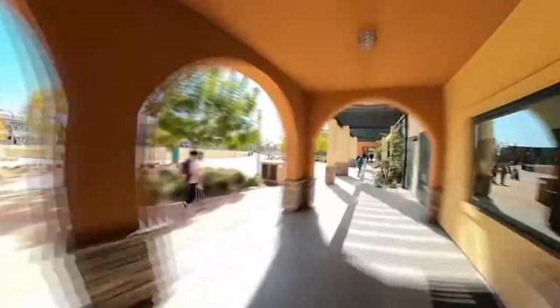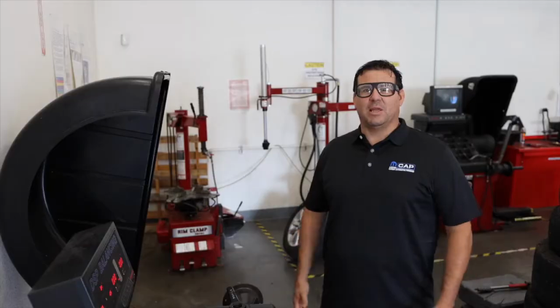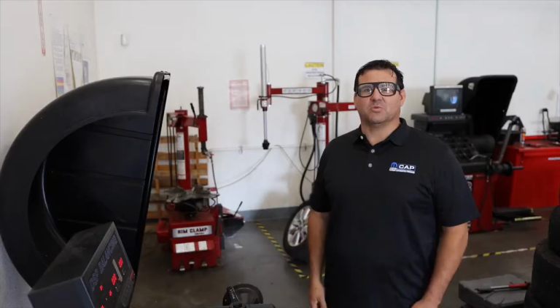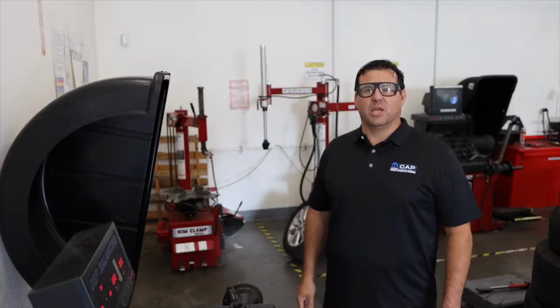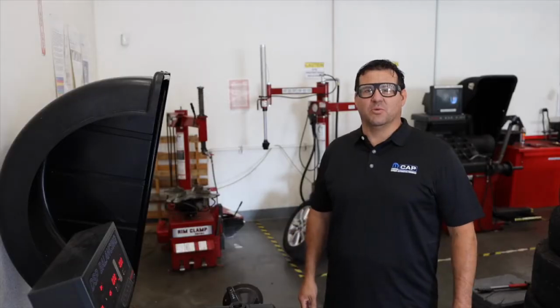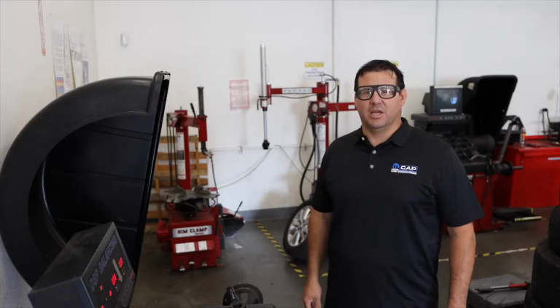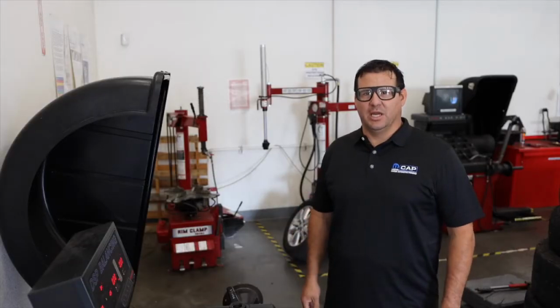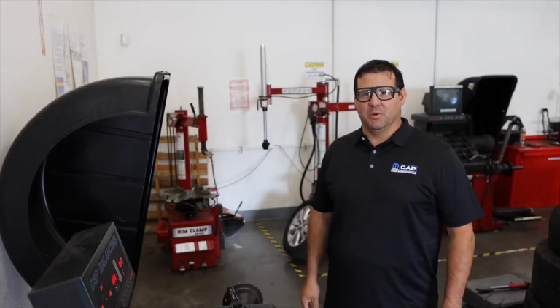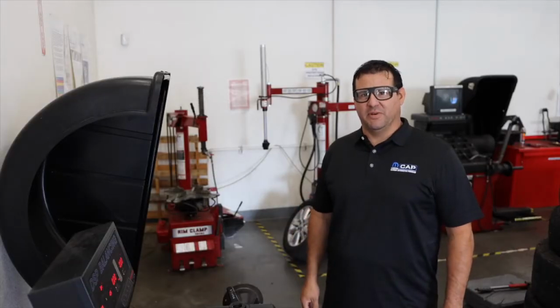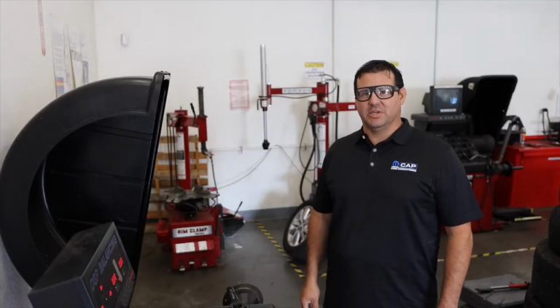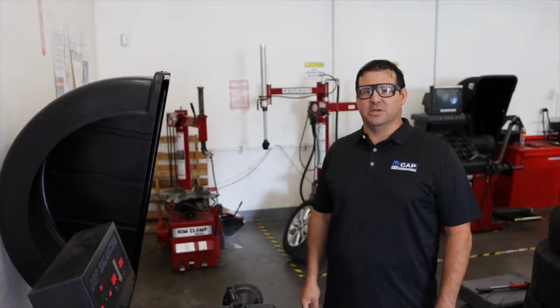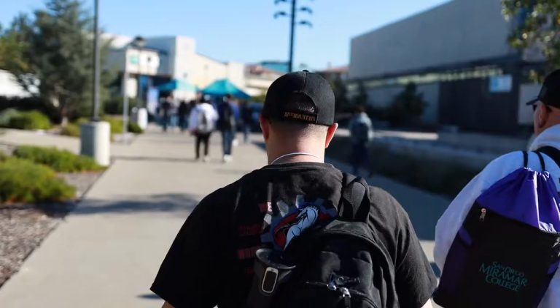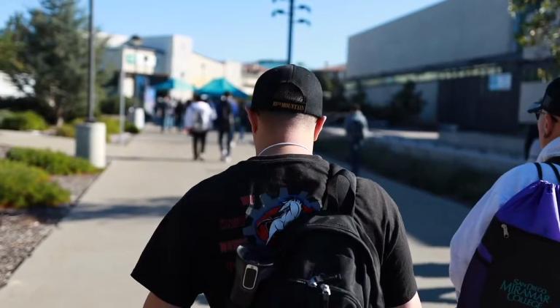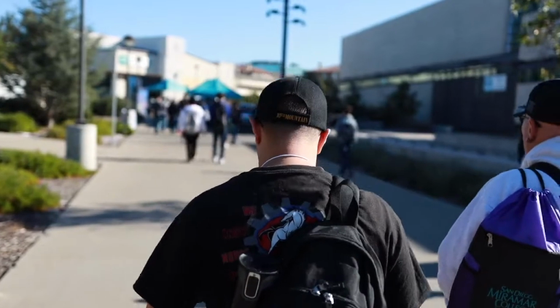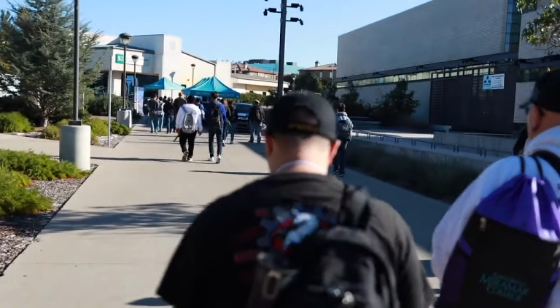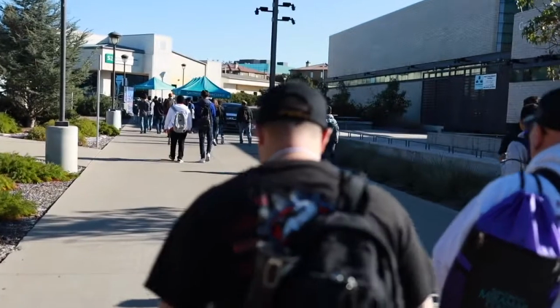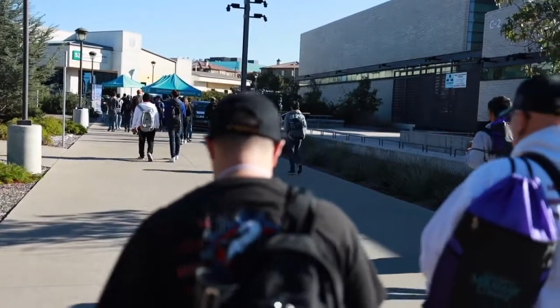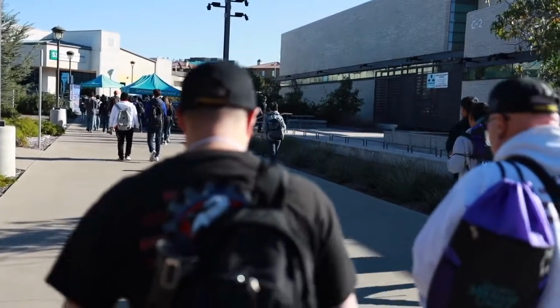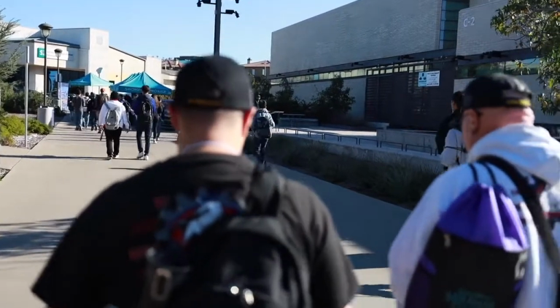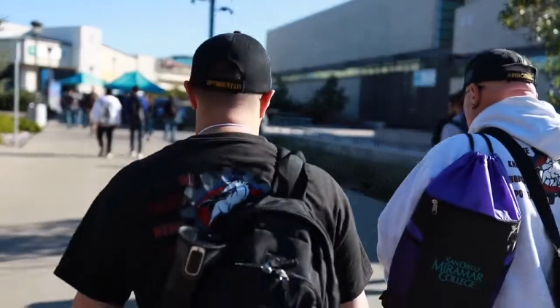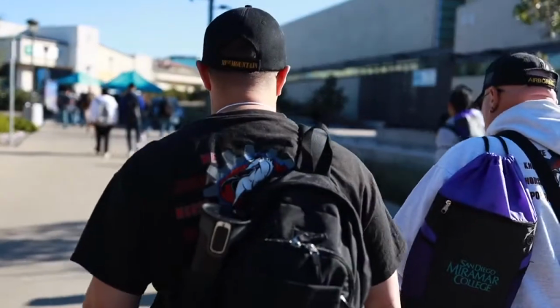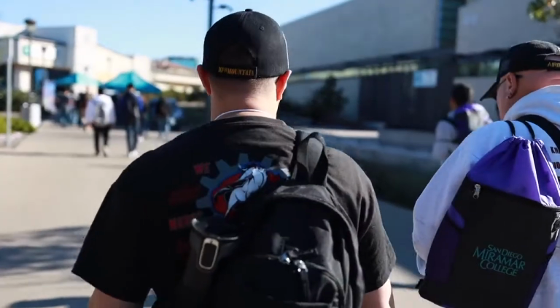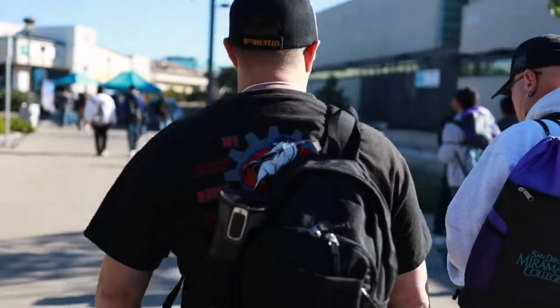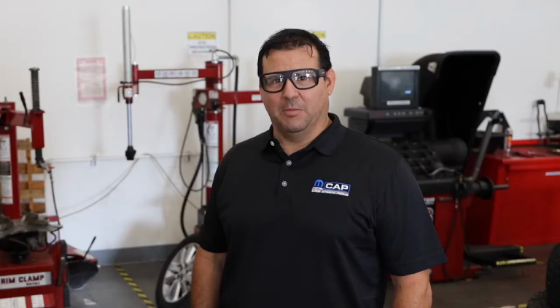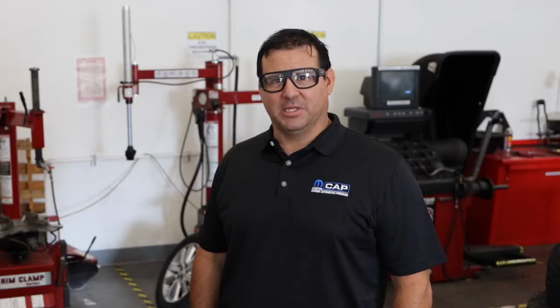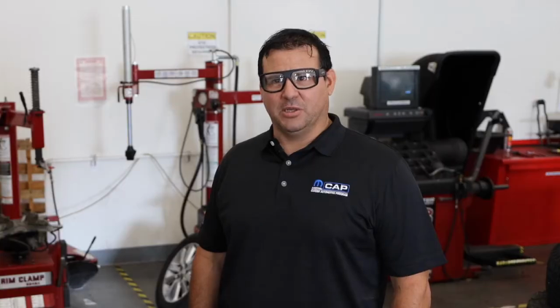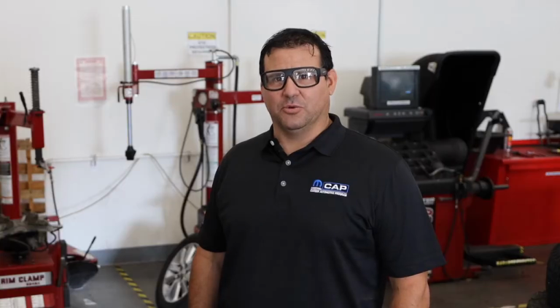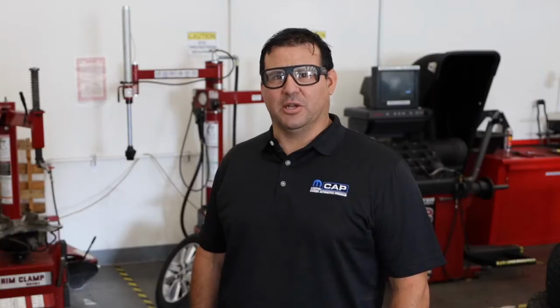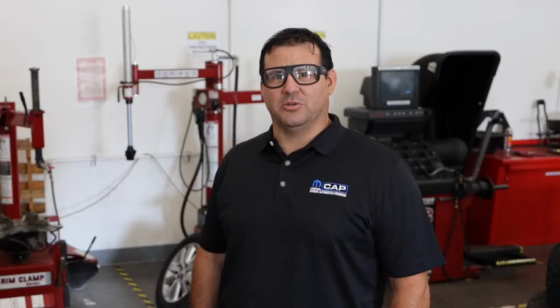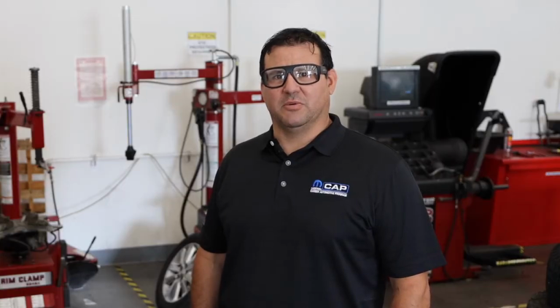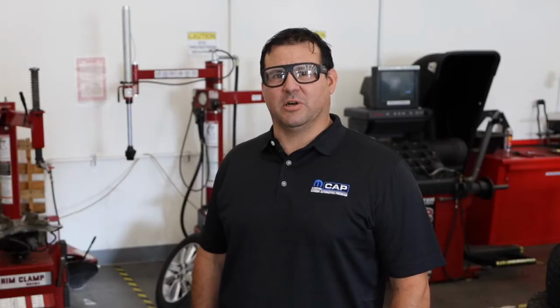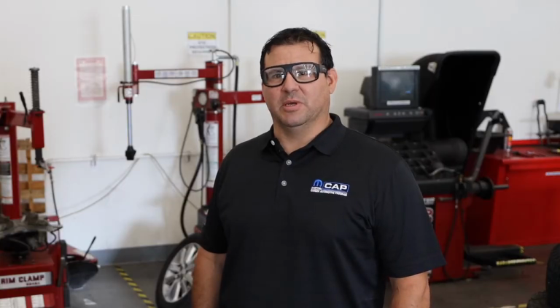My name is Ryan Monroe. I am a professor here at Miramar College. I've been here 14 years. I'm going to take you through how to use some of our equipment.